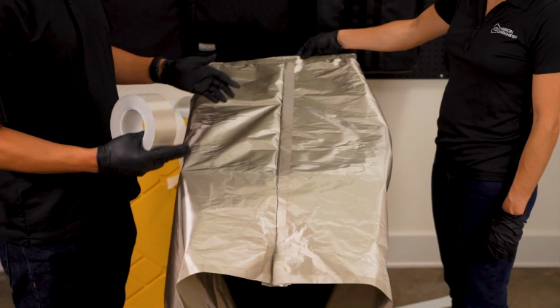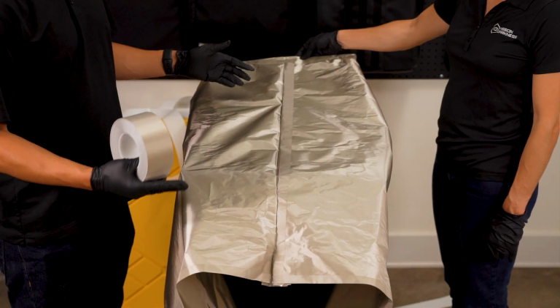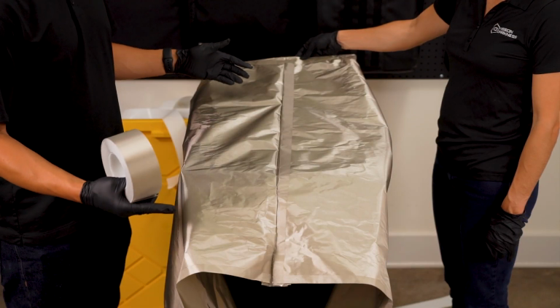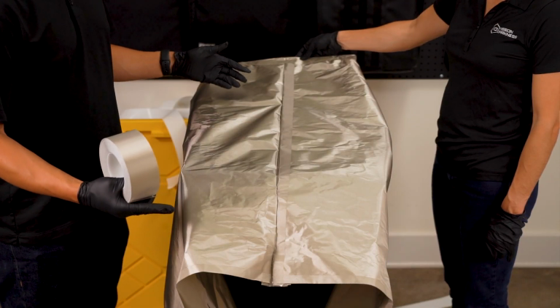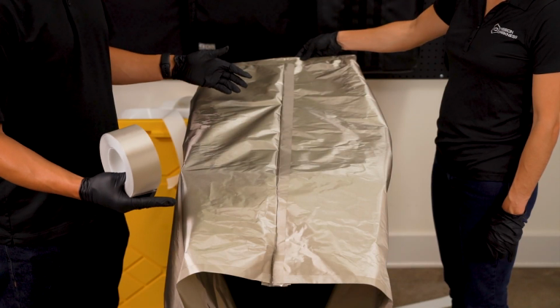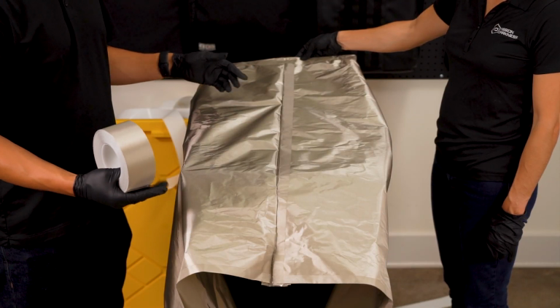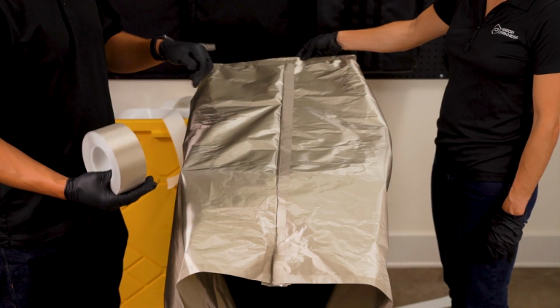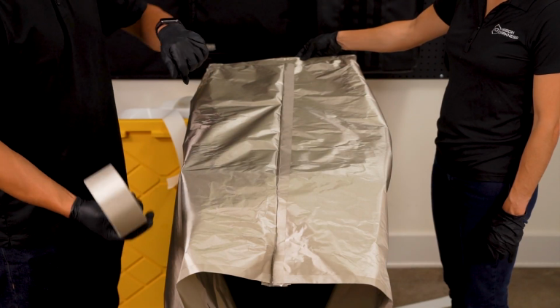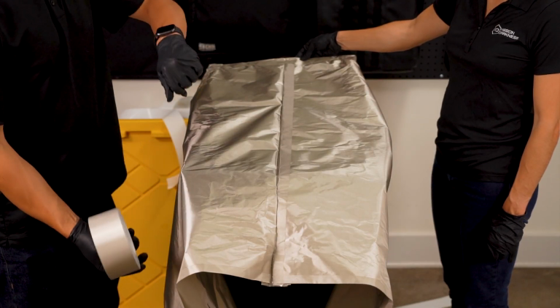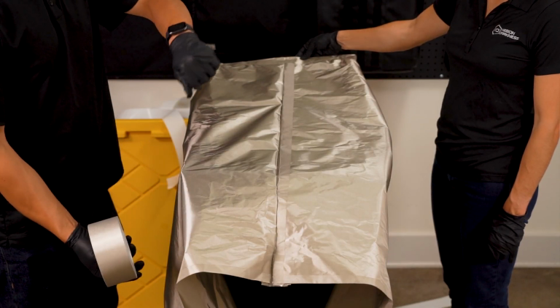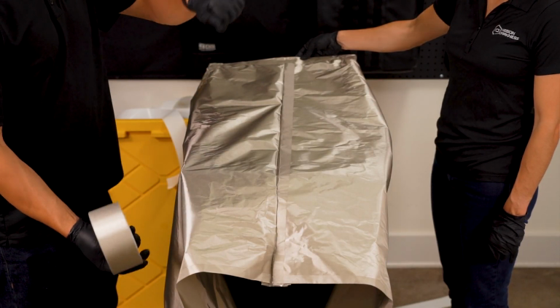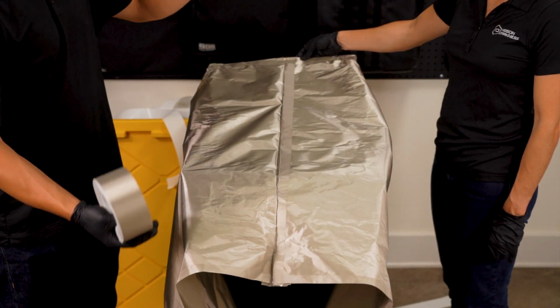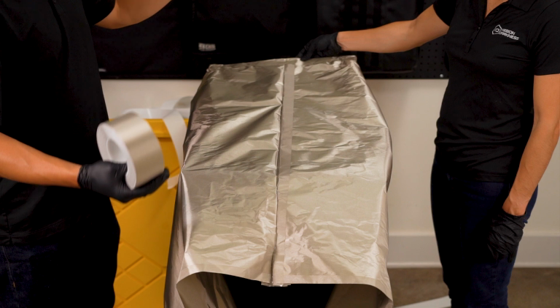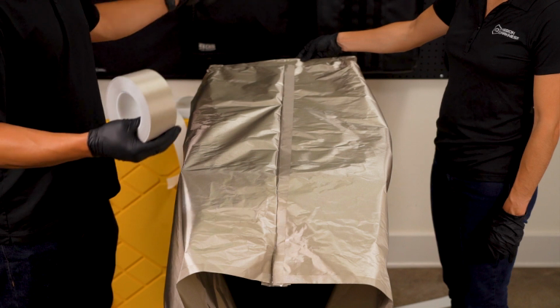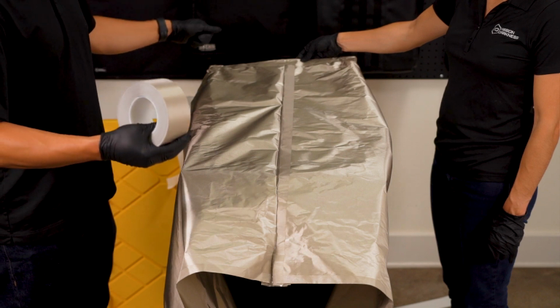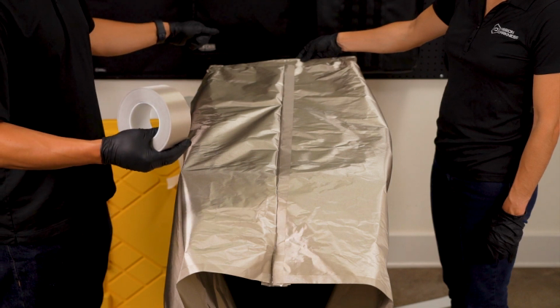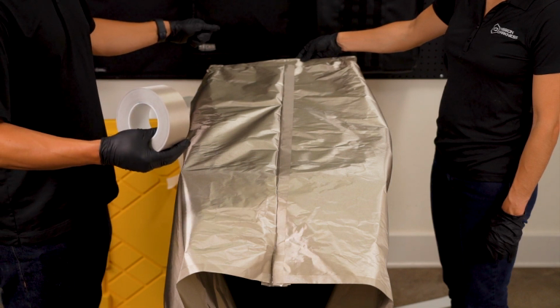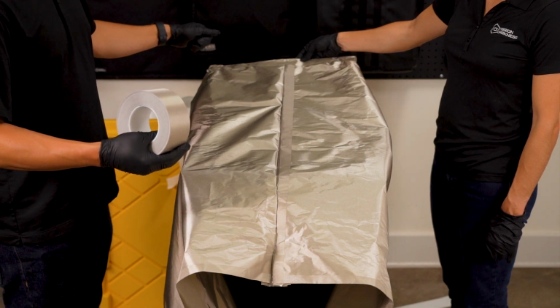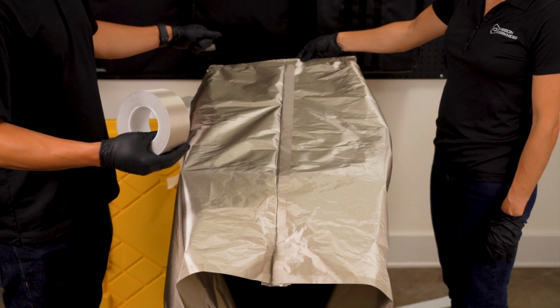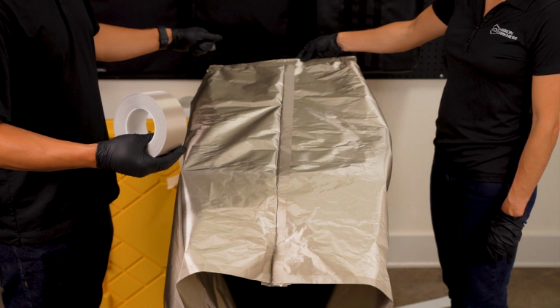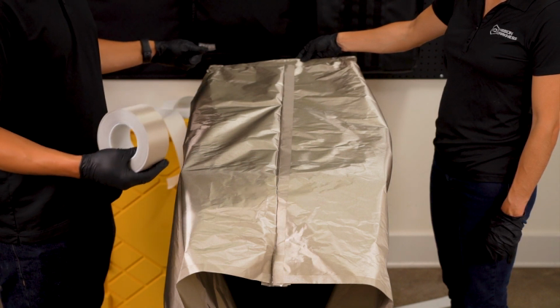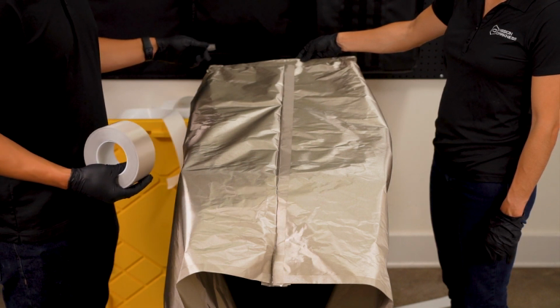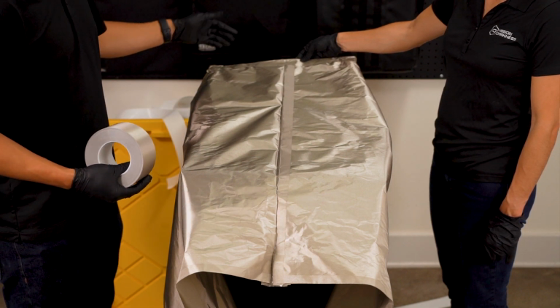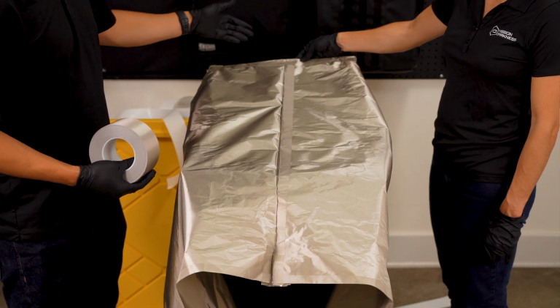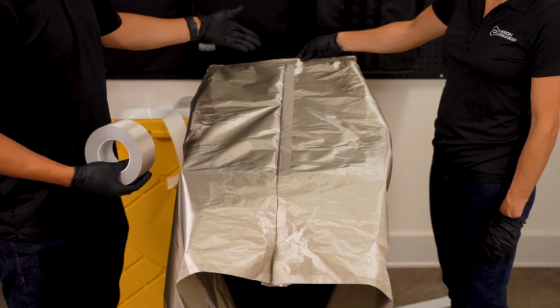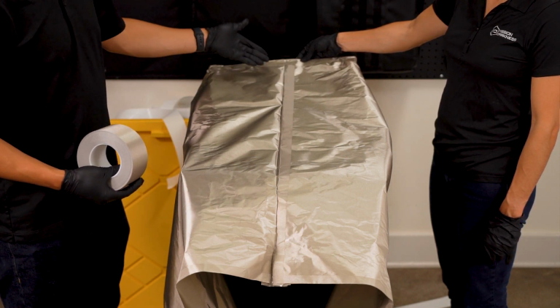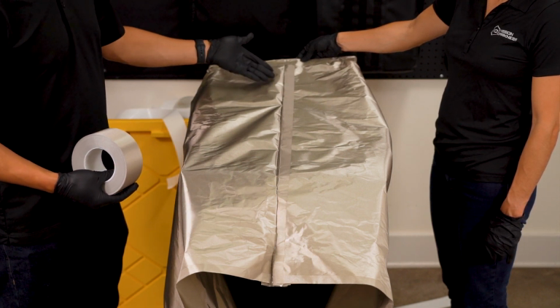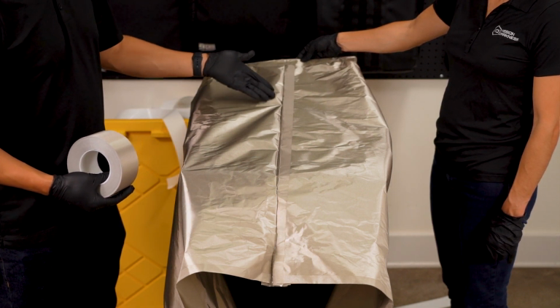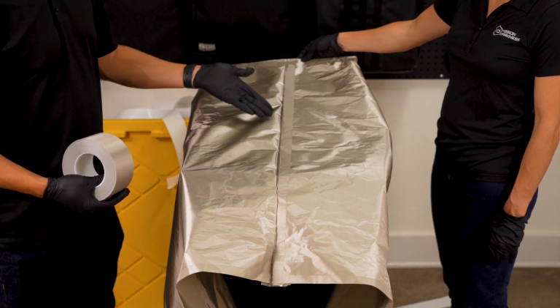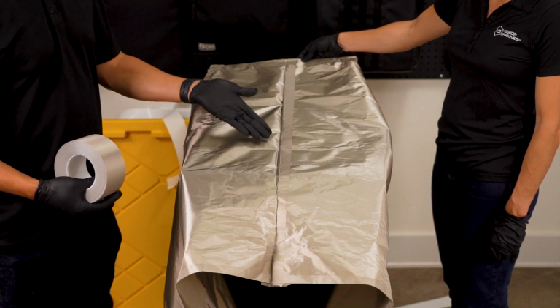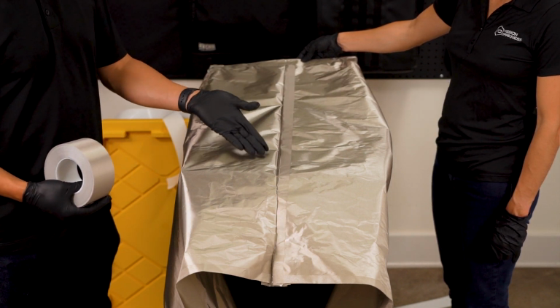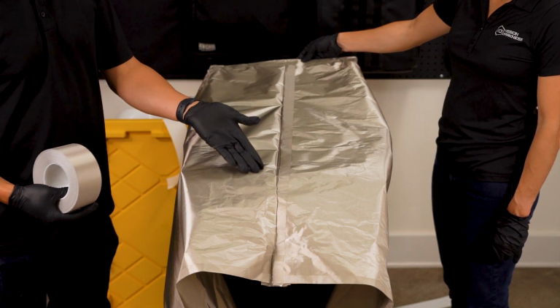To simplify the final step, flip the liner on its side, making it easier to tape the side seam.